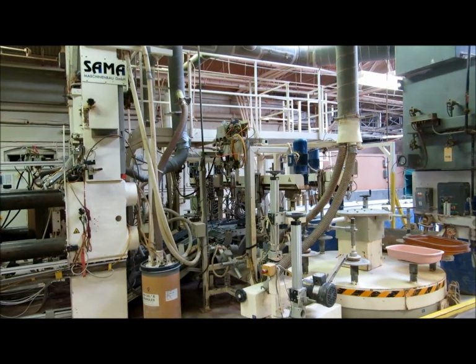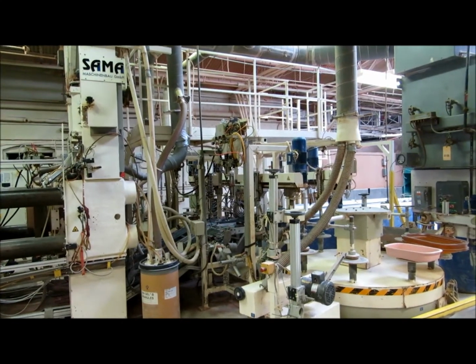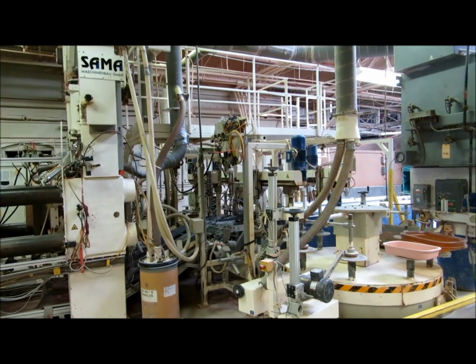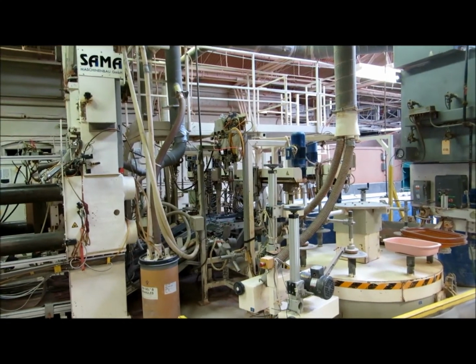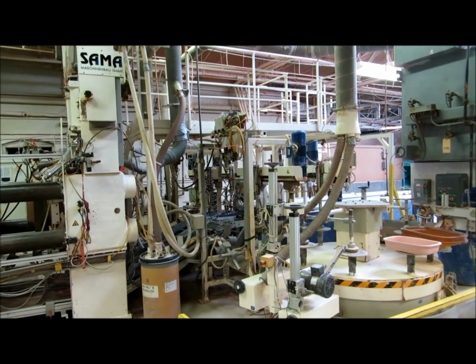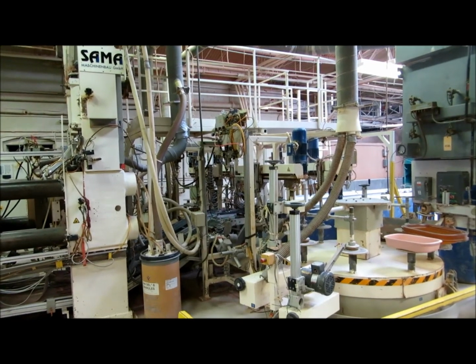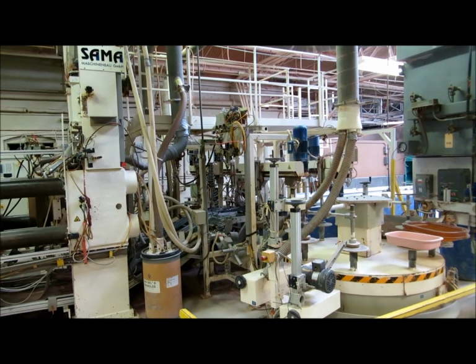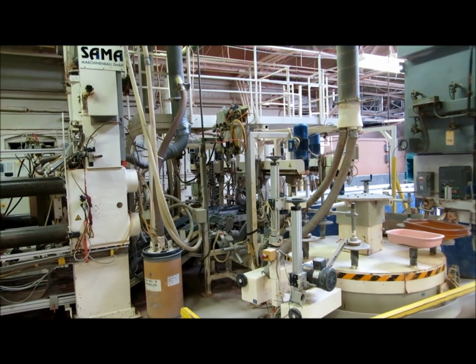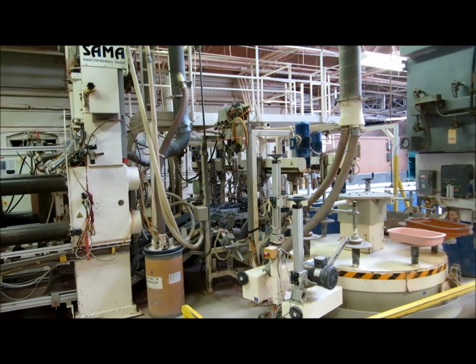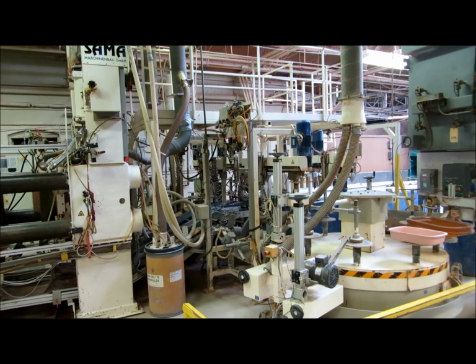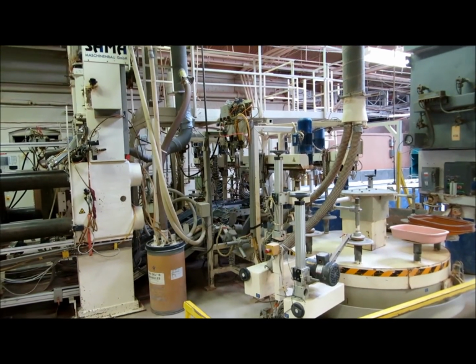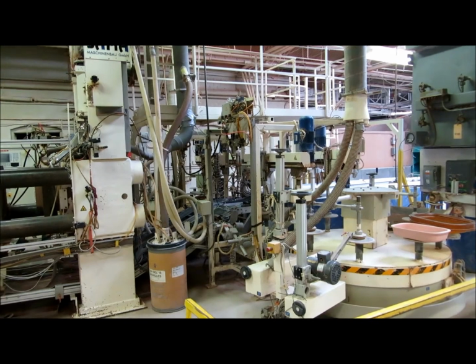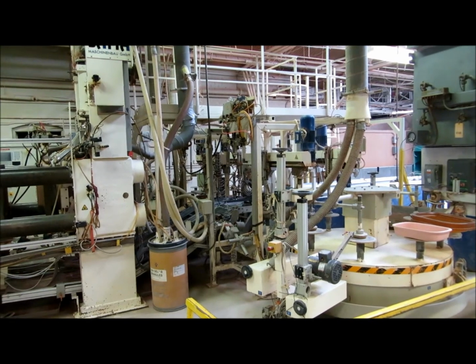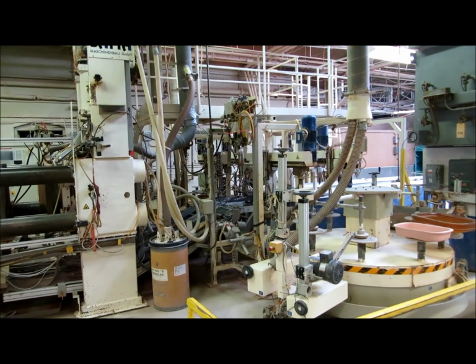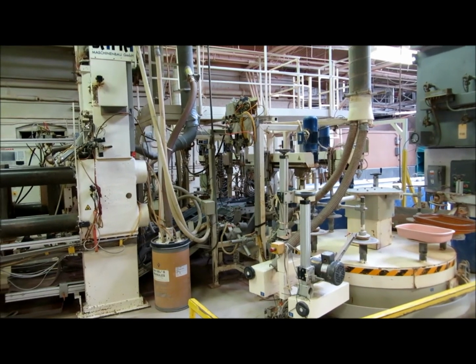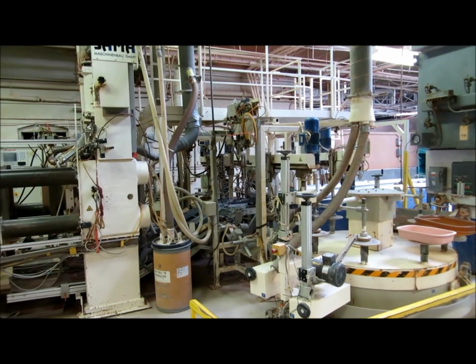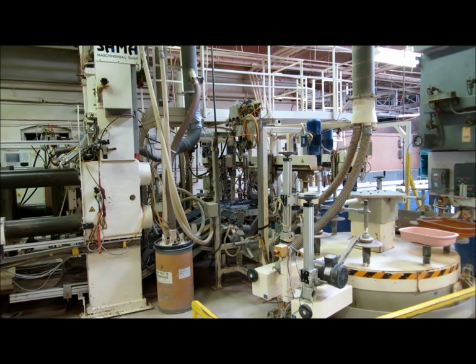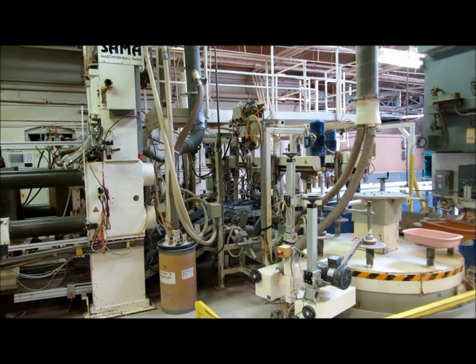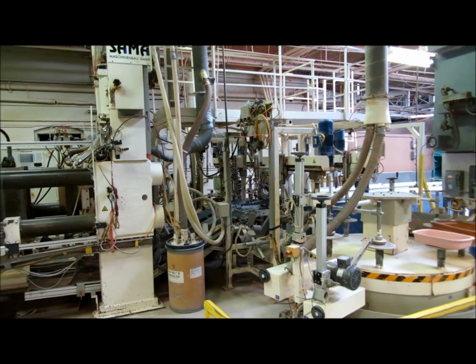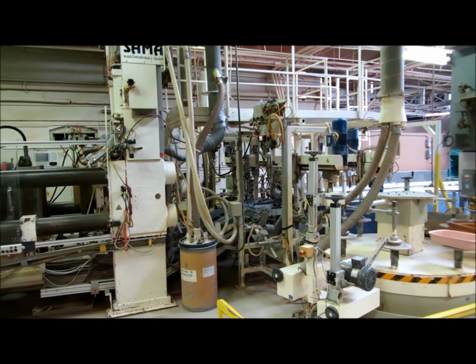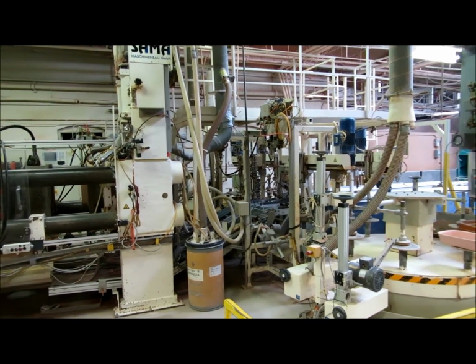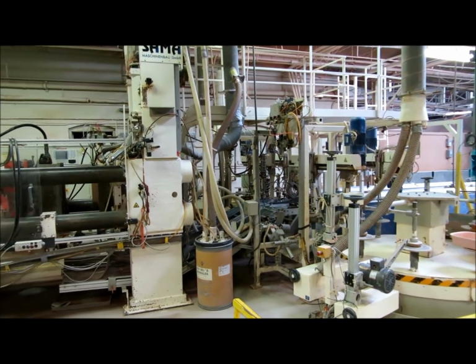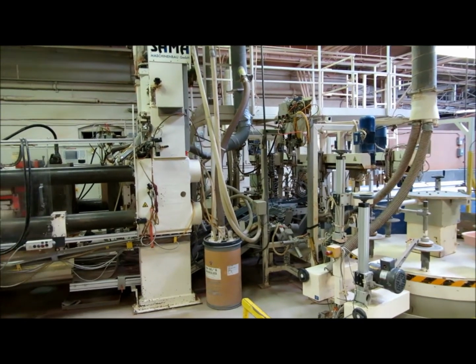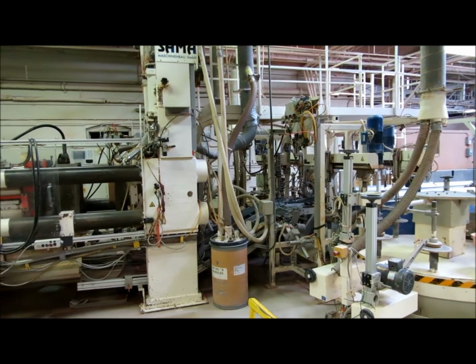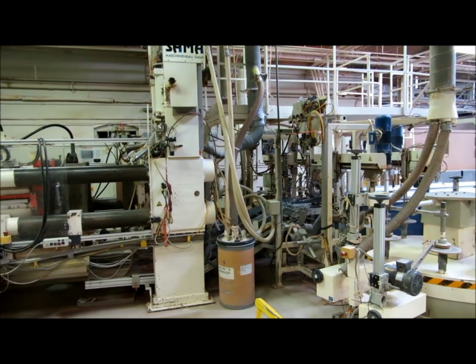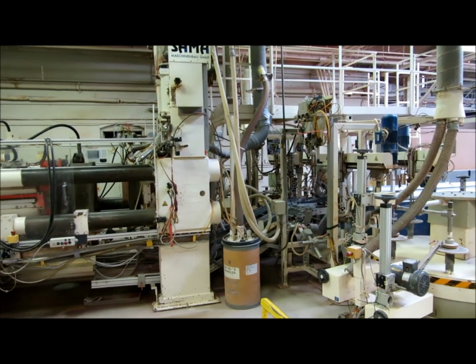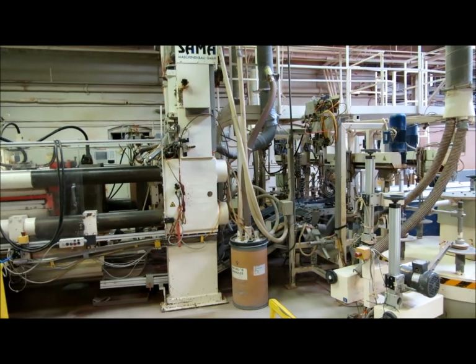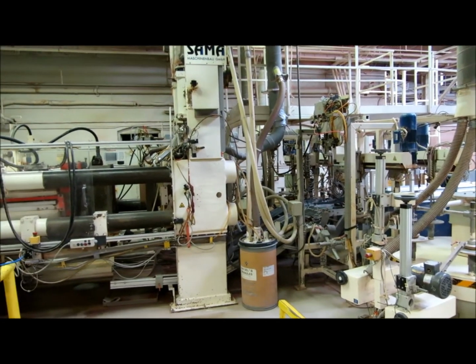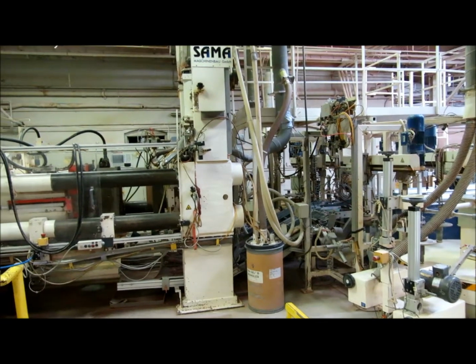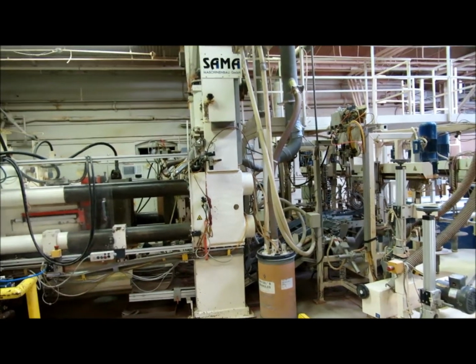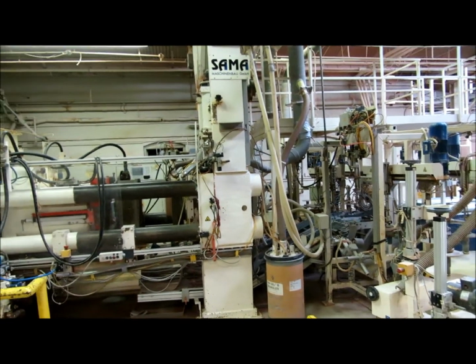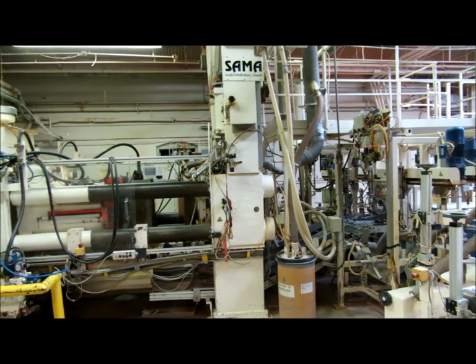We're looking at the Sama Isostatic Press located near China Company, Dundee, Illinois.